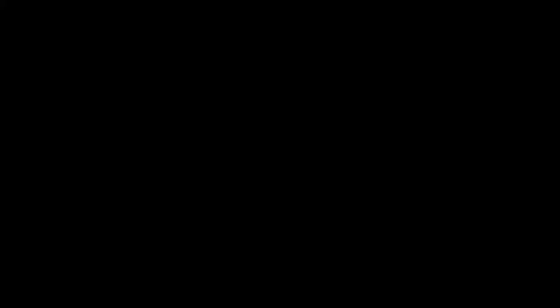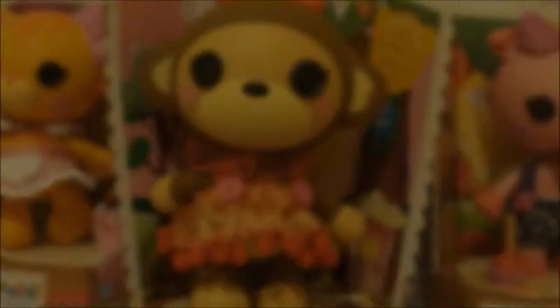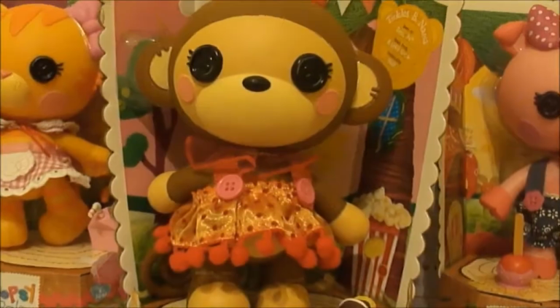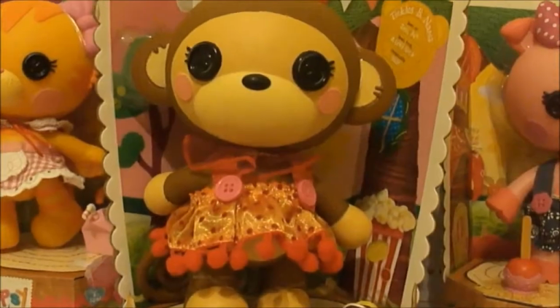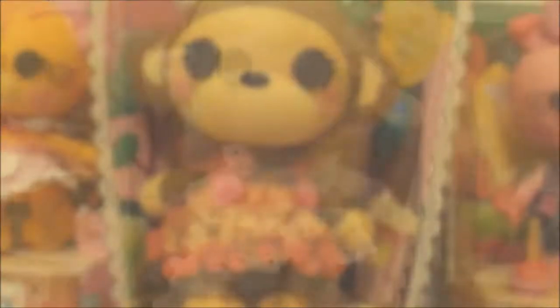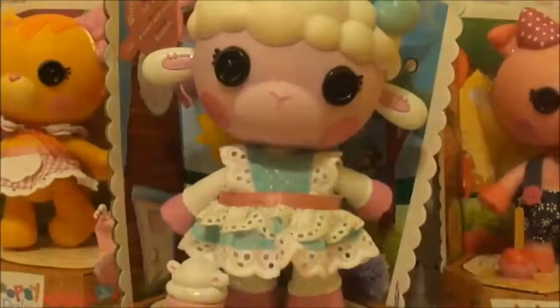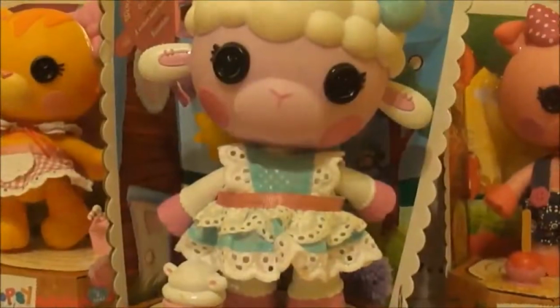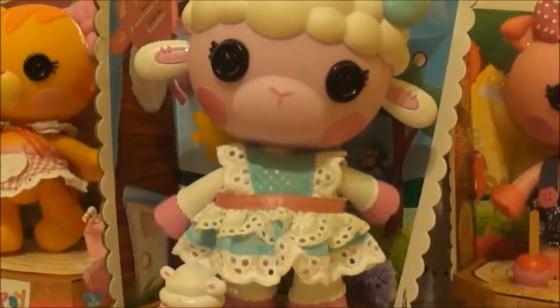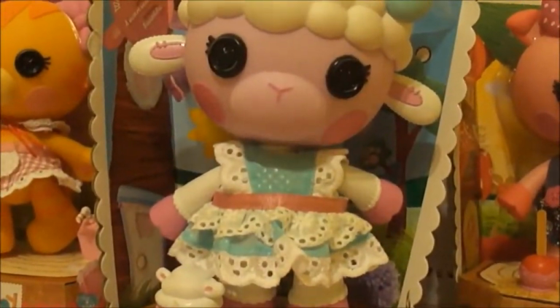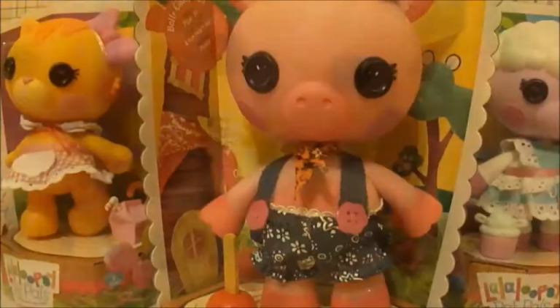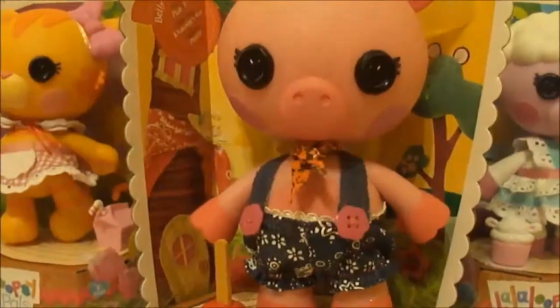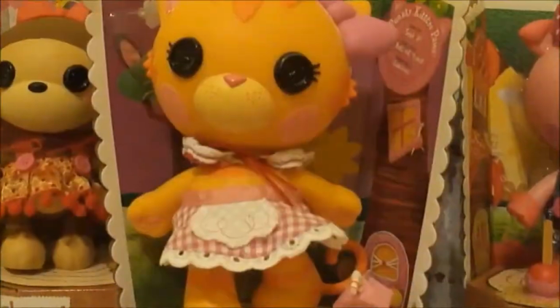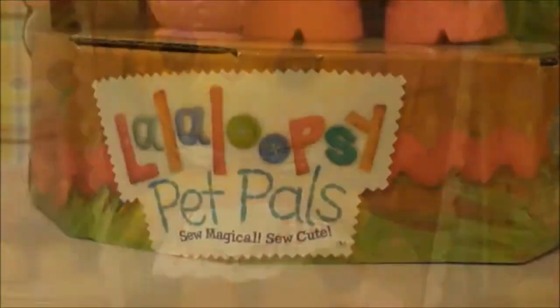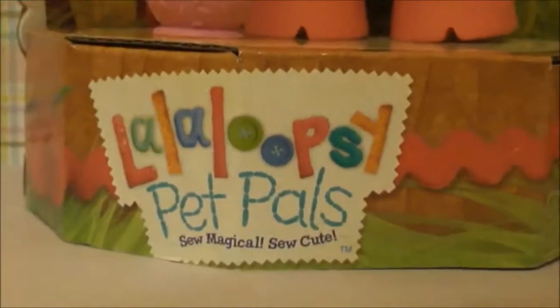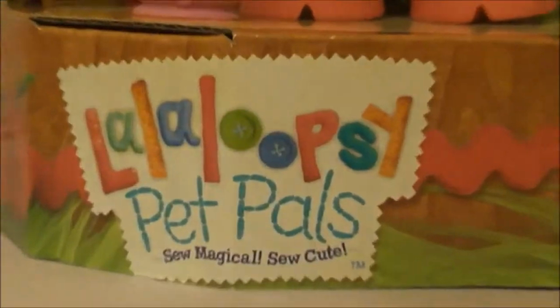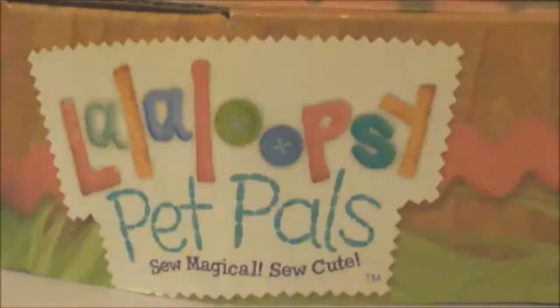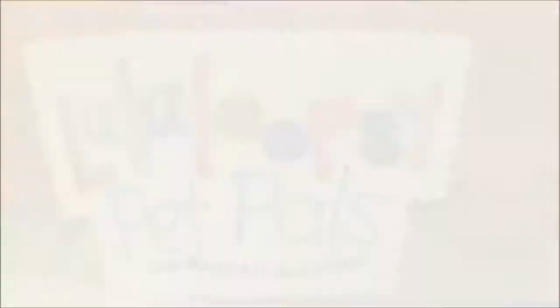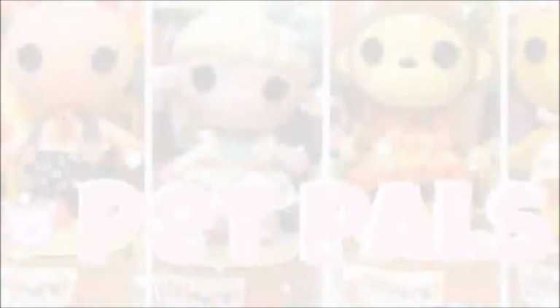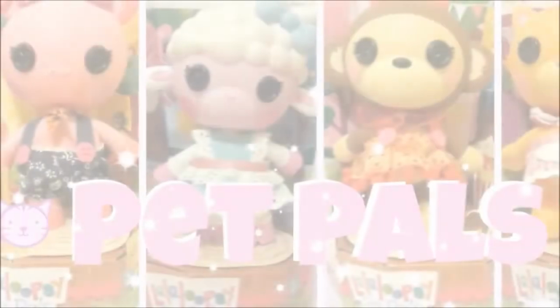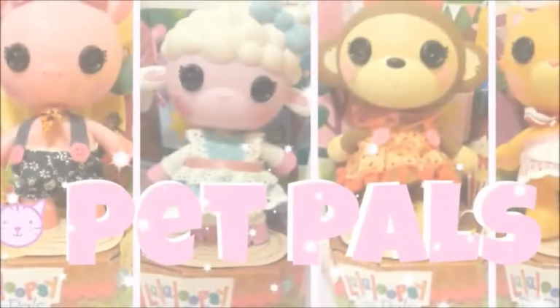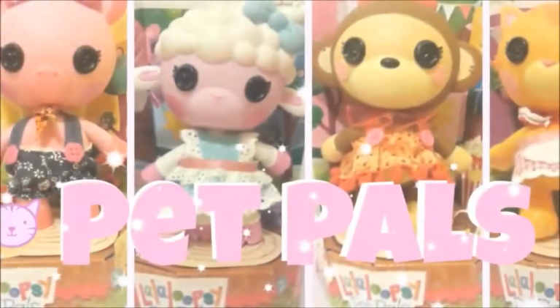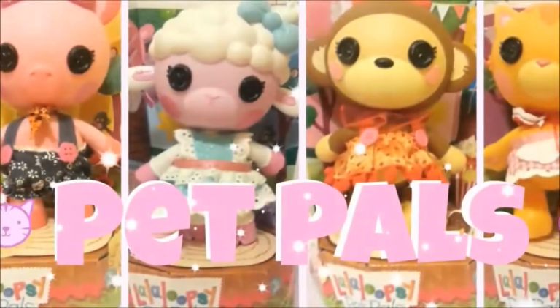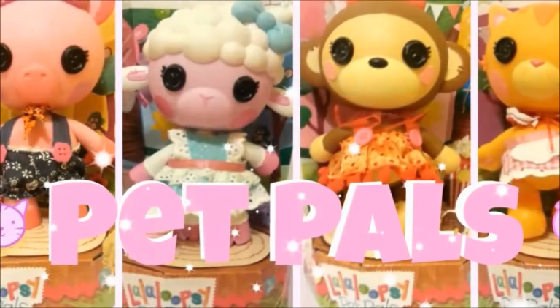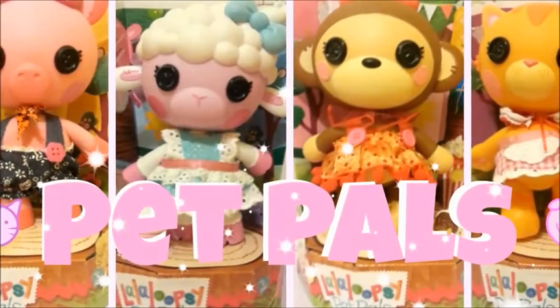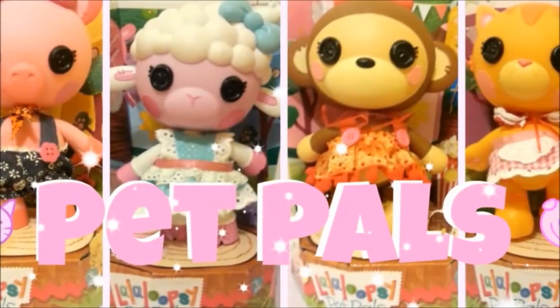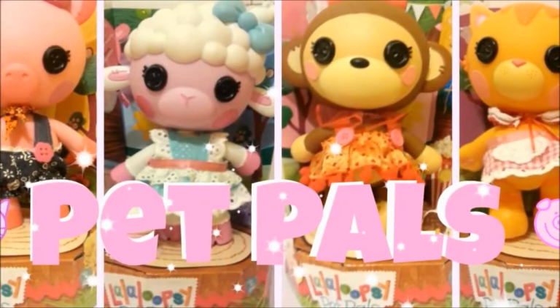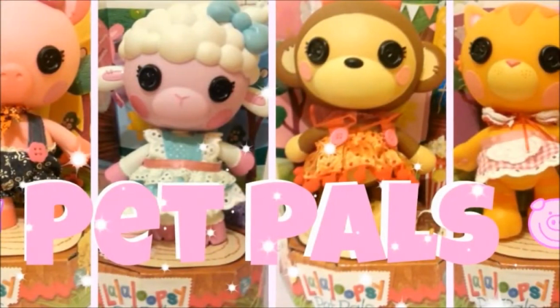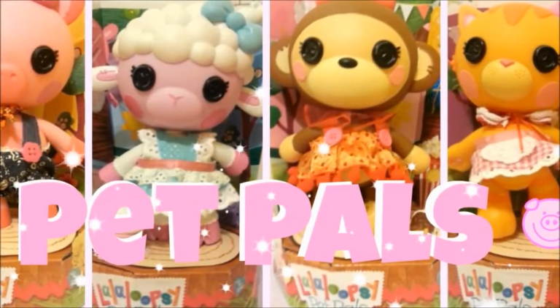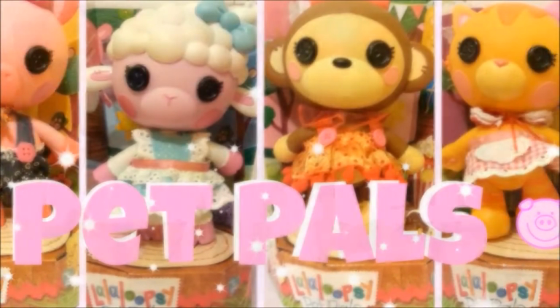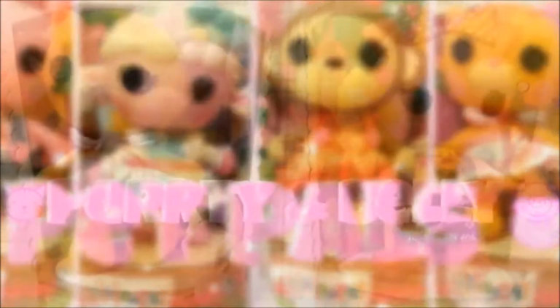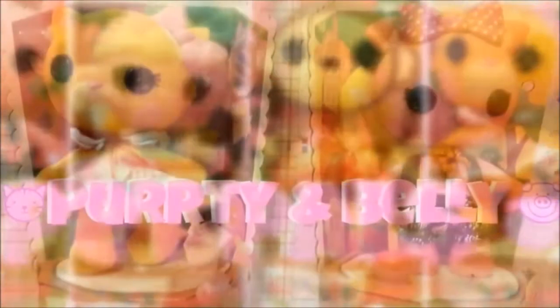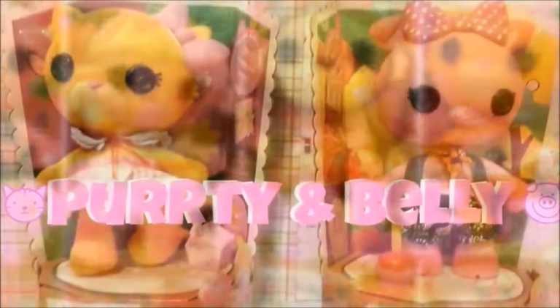Hey everyone, this is Lavalipsyland videos, also known as Chrome Shirt Cookie, and welcome to my review of the Lavalipsy Pet Pals!